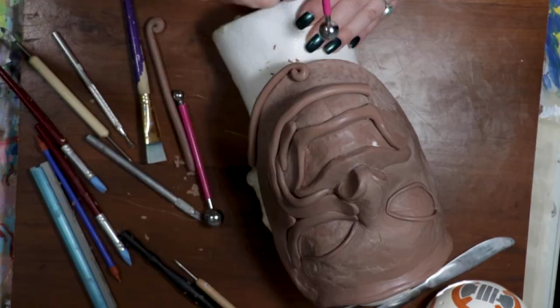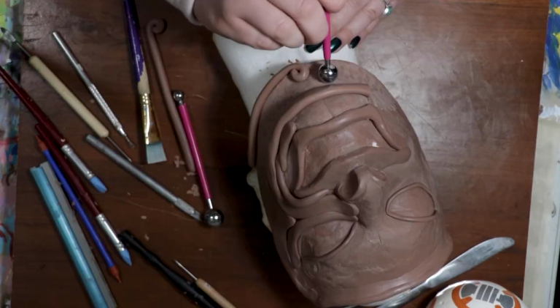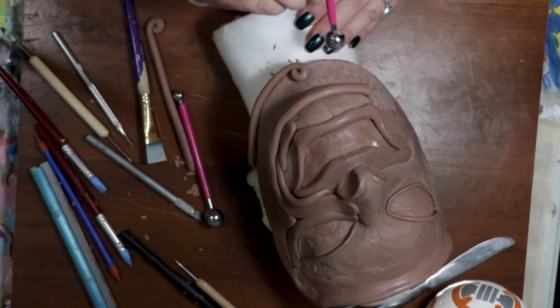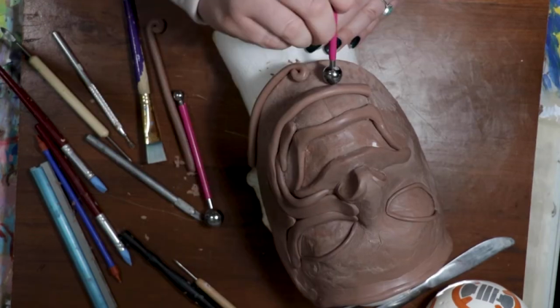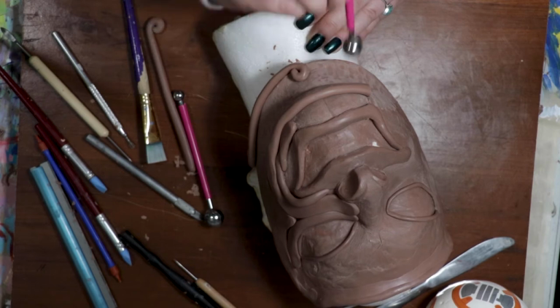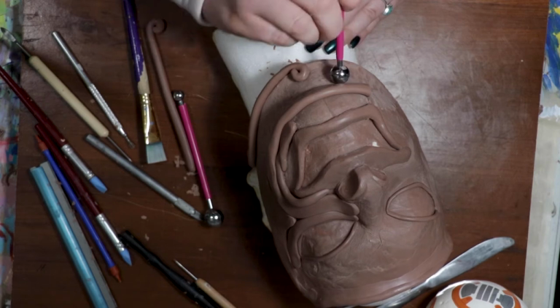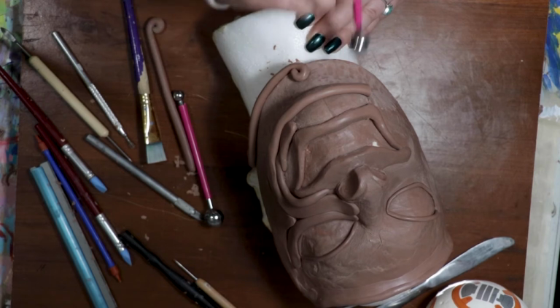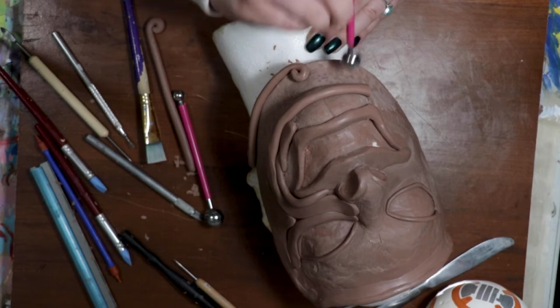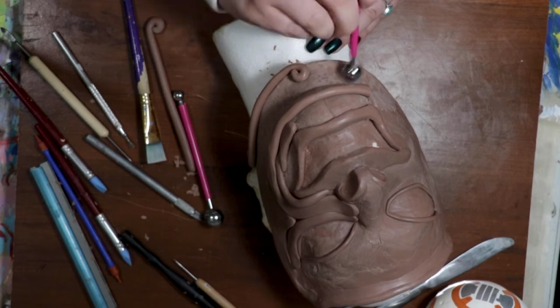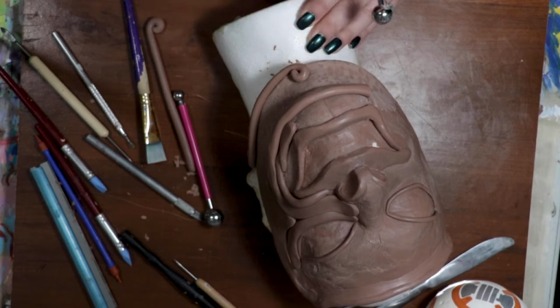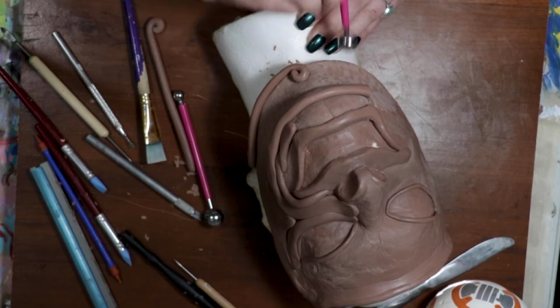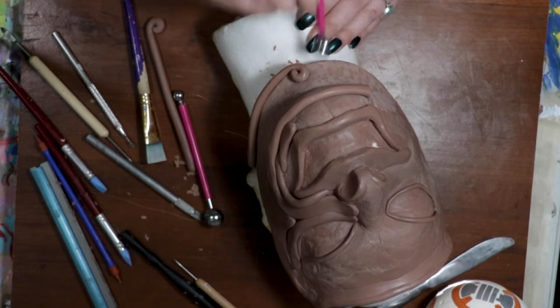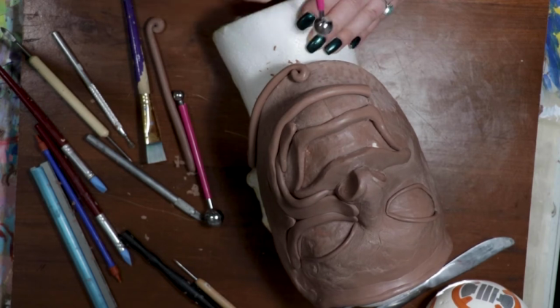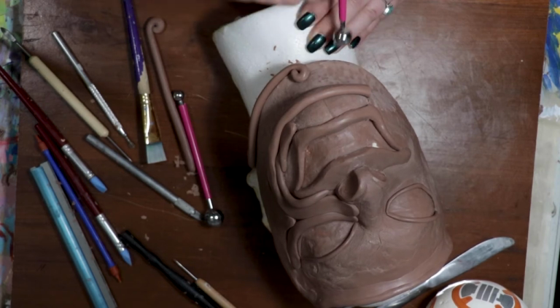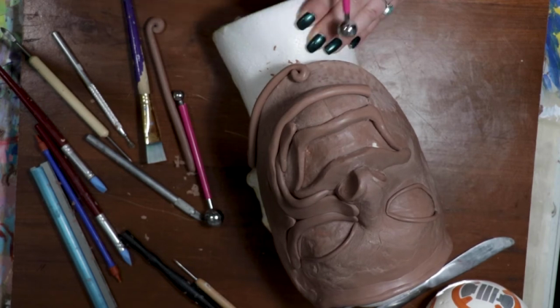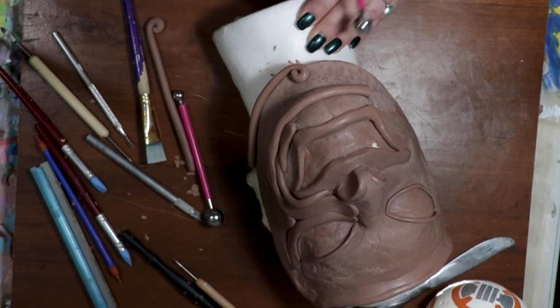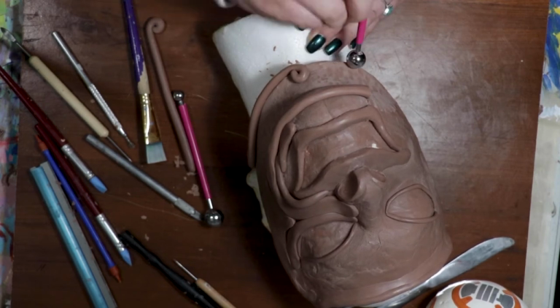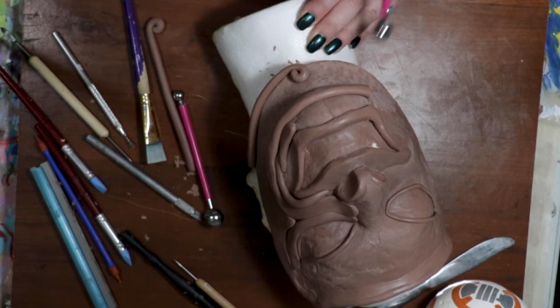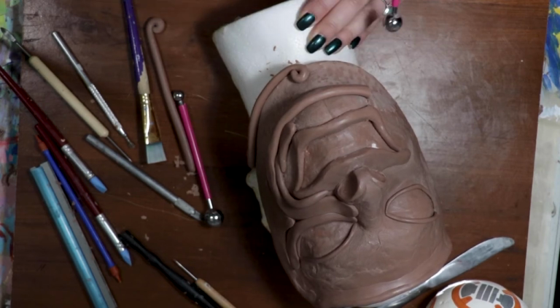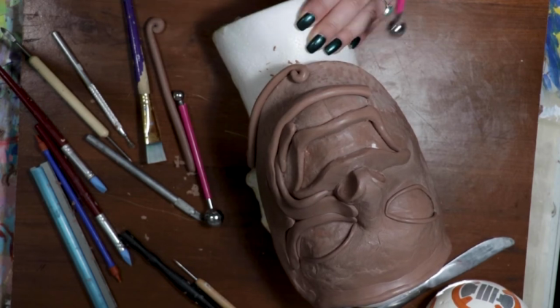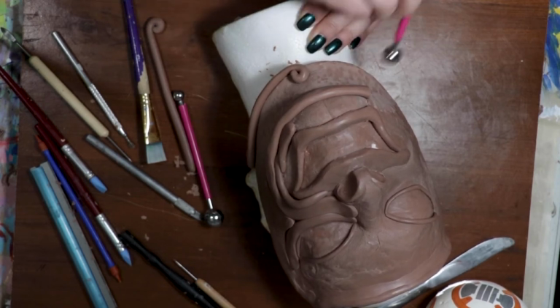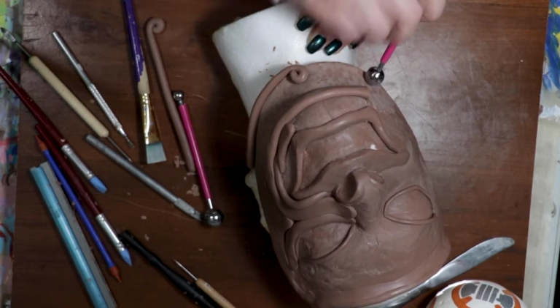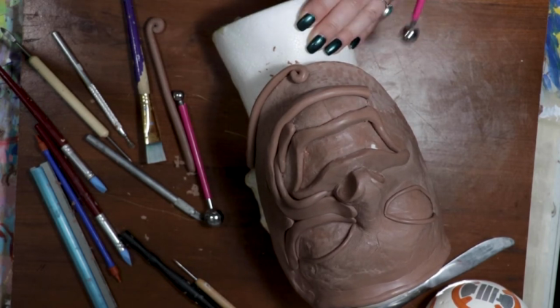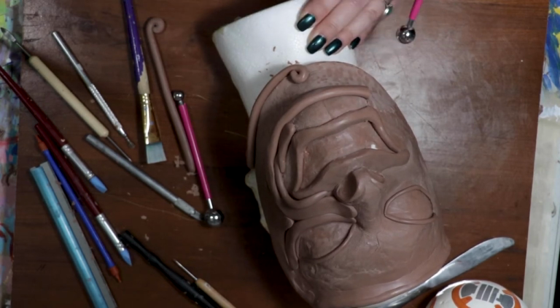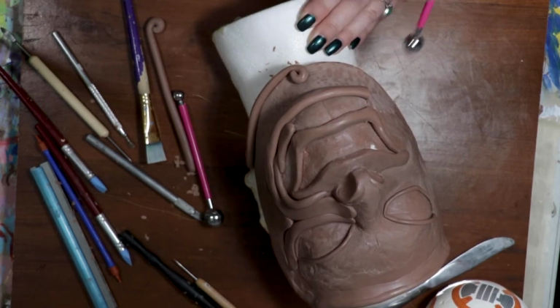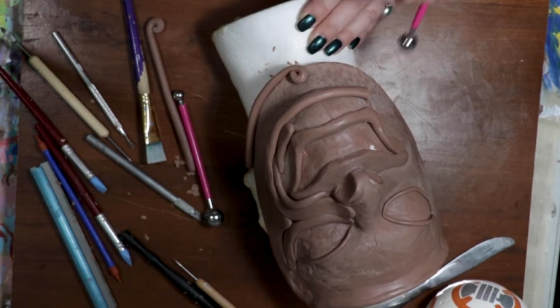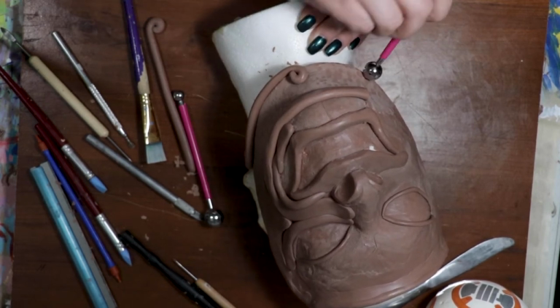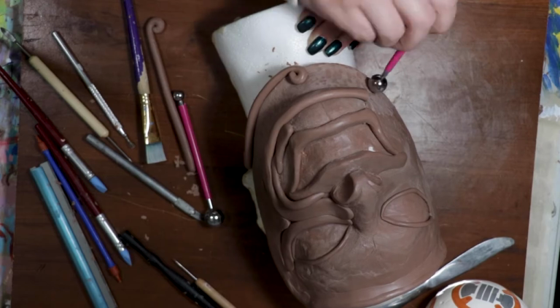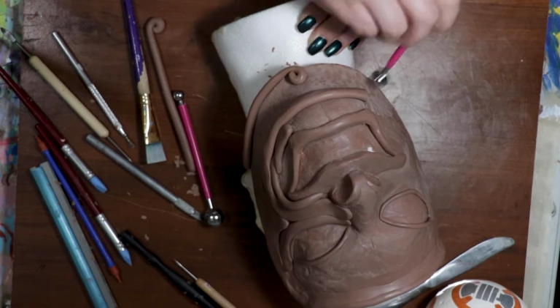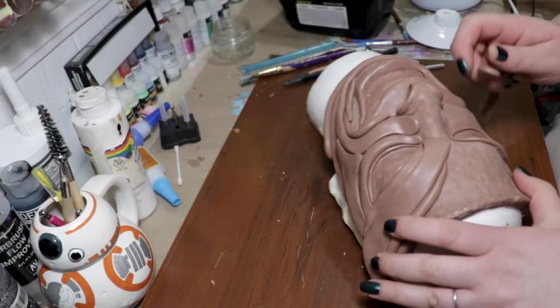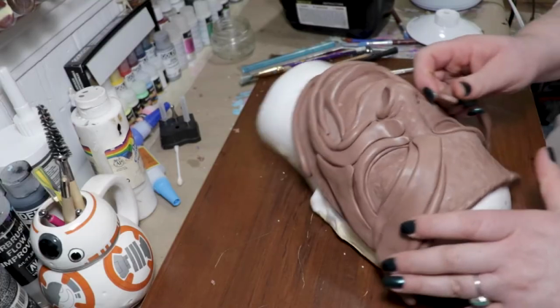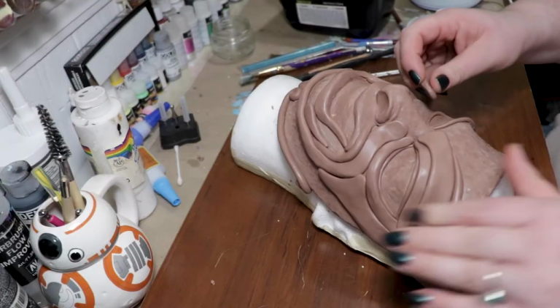Before going too much further with the detail, I went back through and added some texture on the mask to kind of give it that hammered metal look.